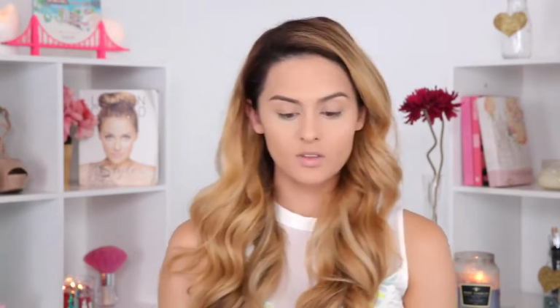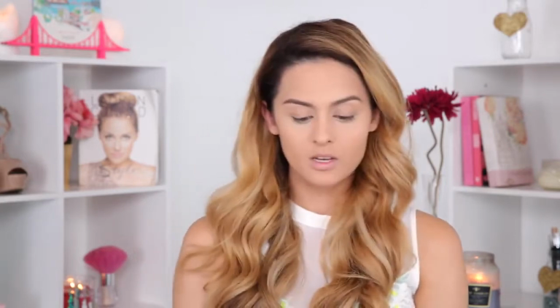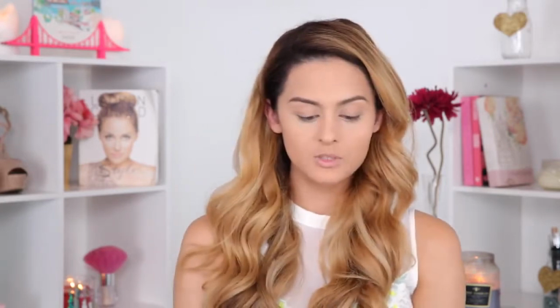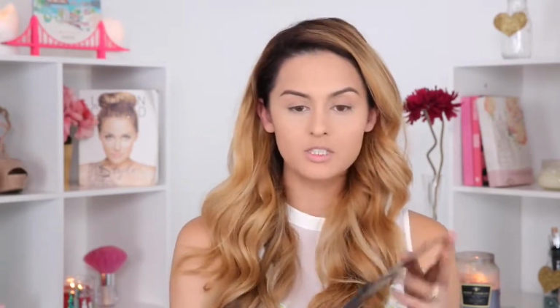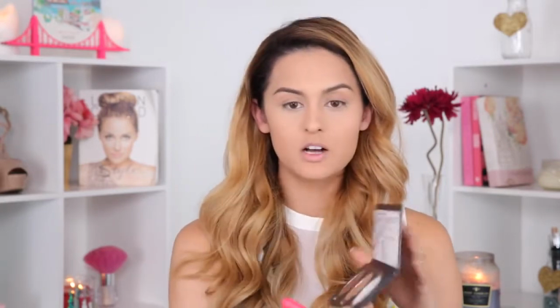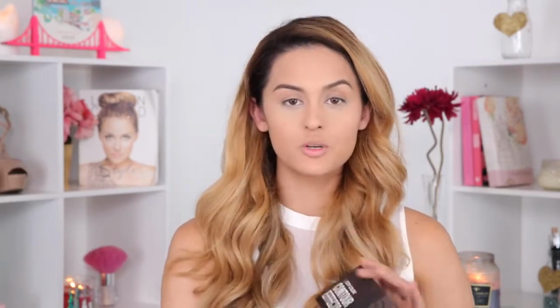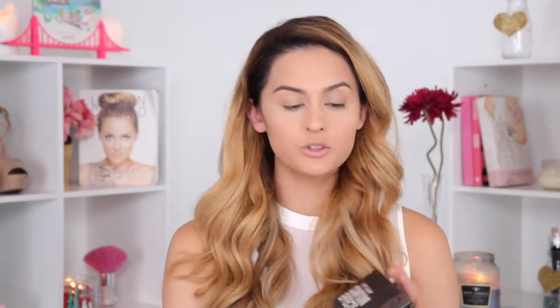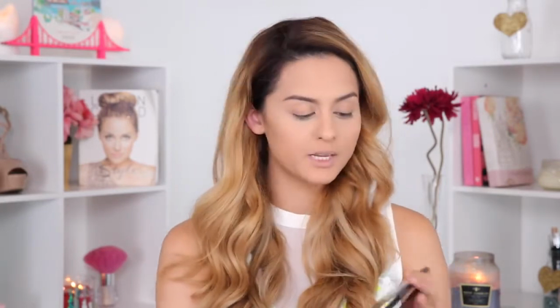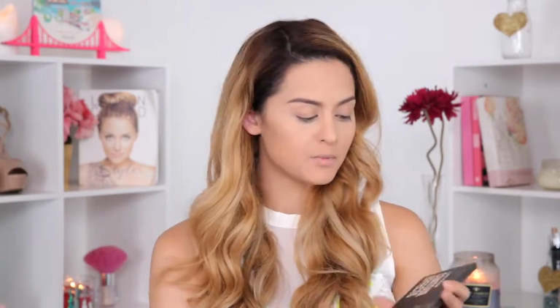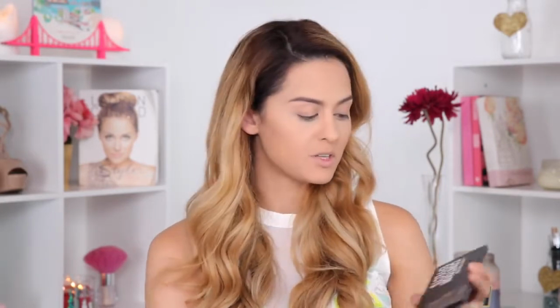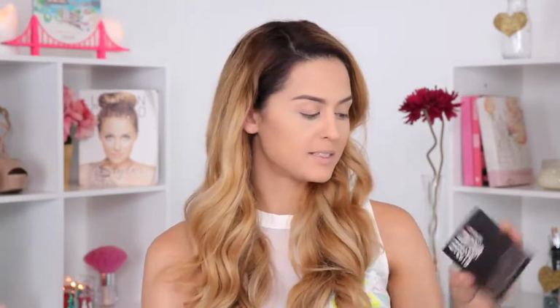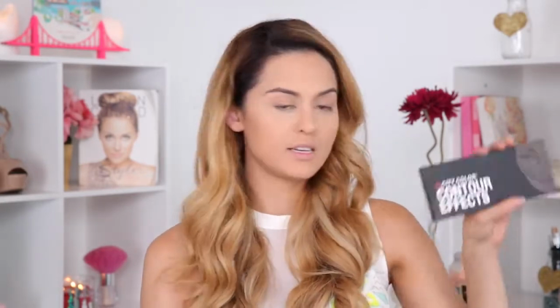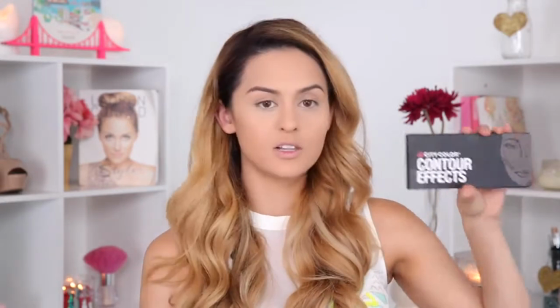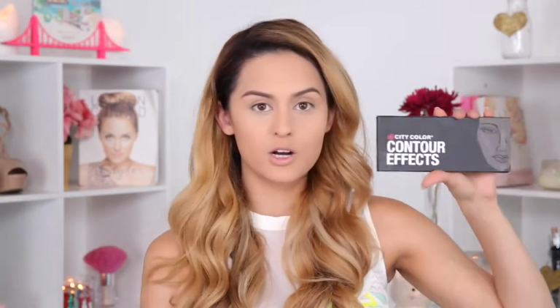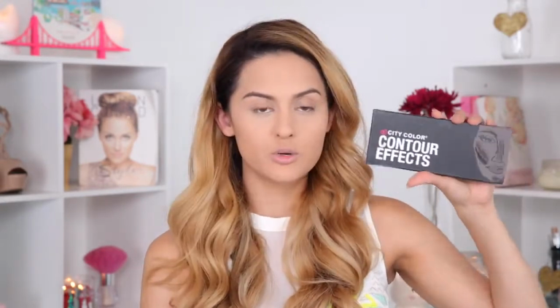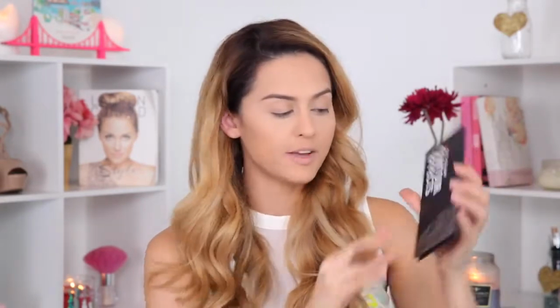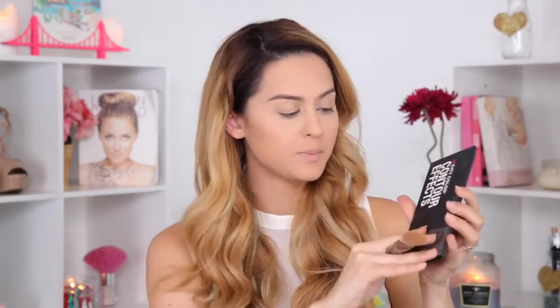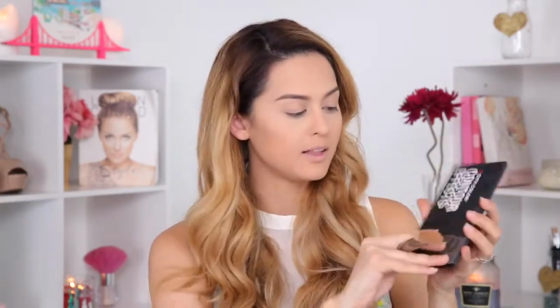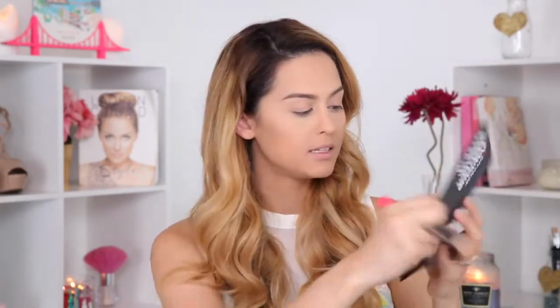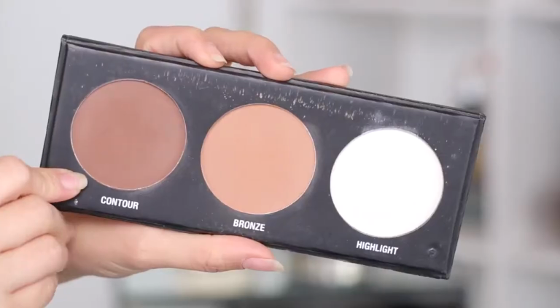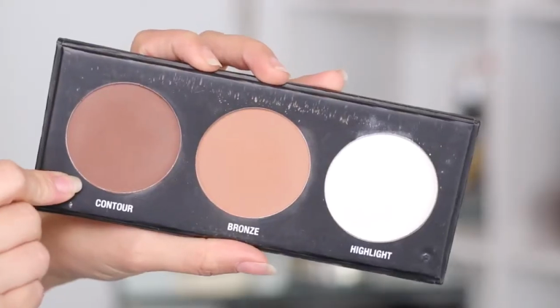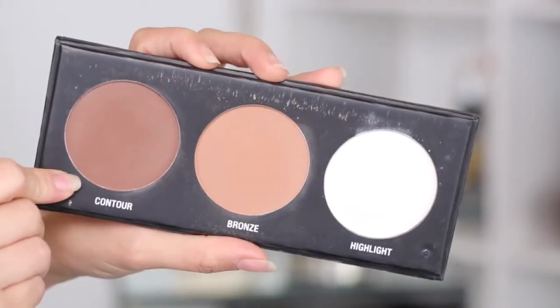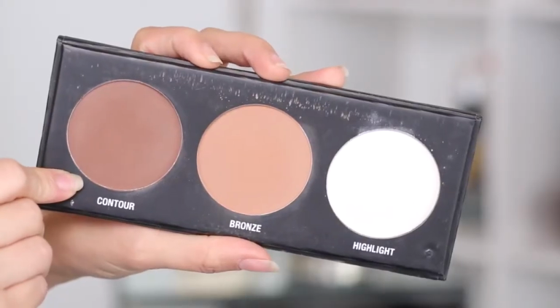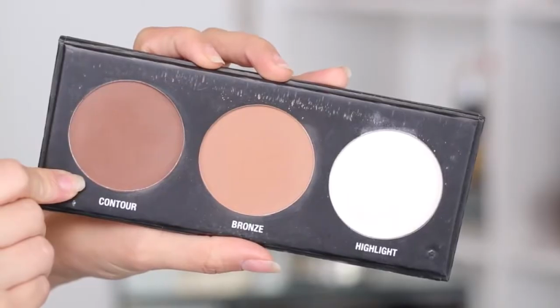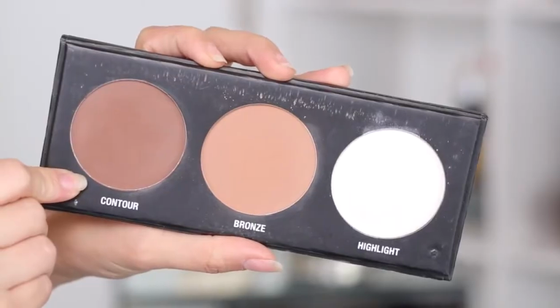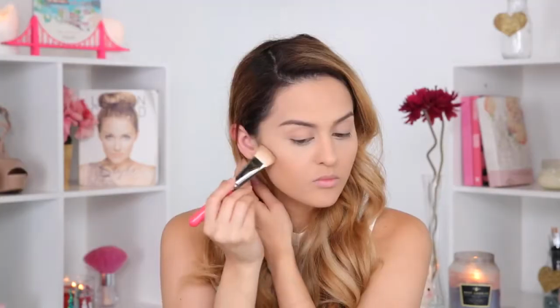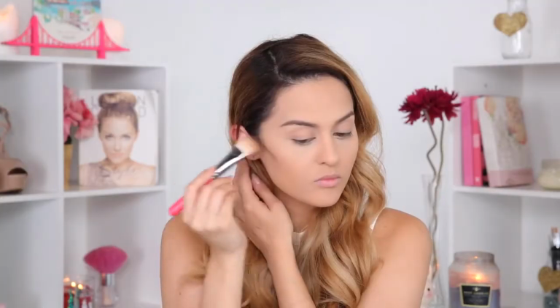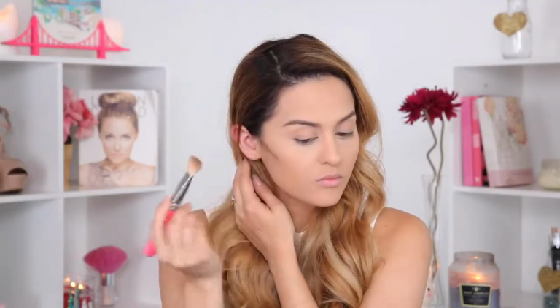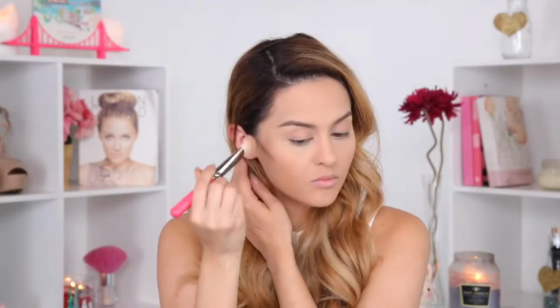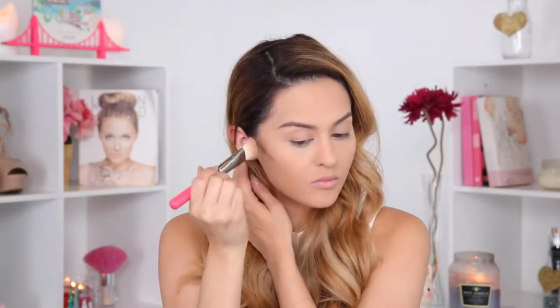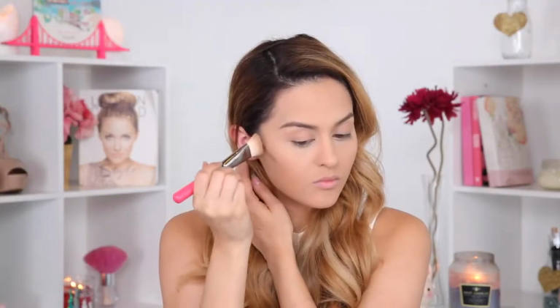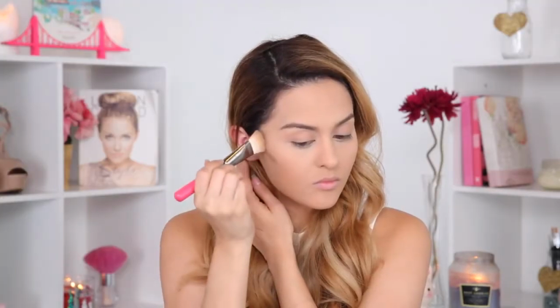Now I'm just going to contour a little bit. I'm using my City Color Contour Effects palette — the Contour Color — and my Zoeva face paintbrush.